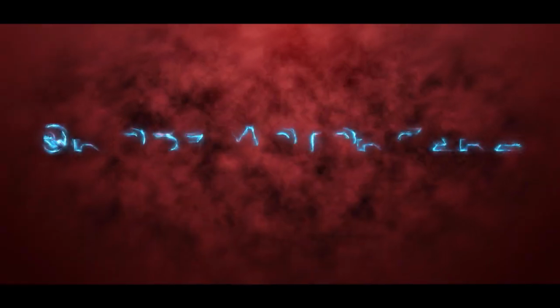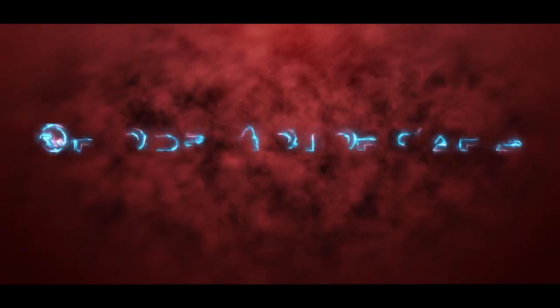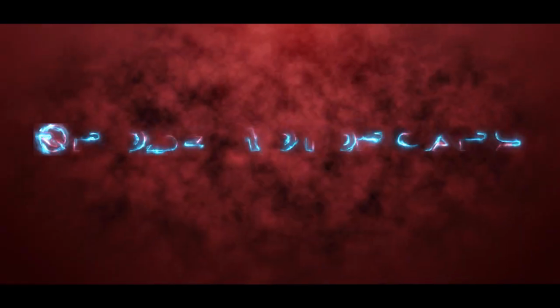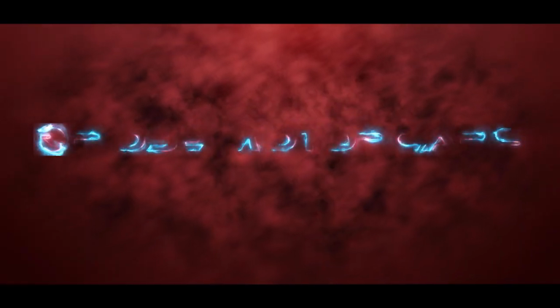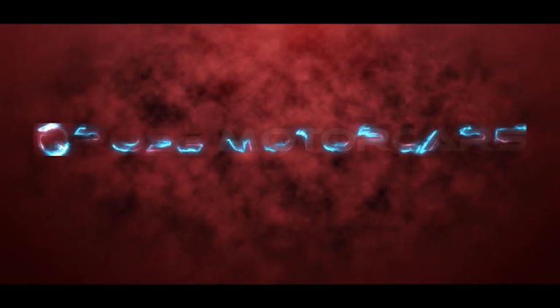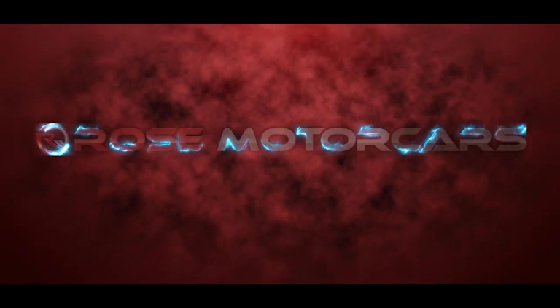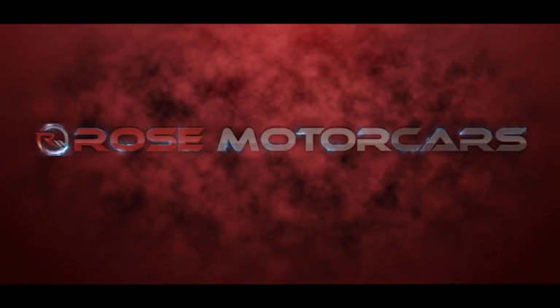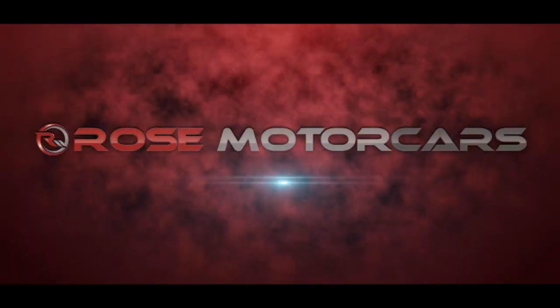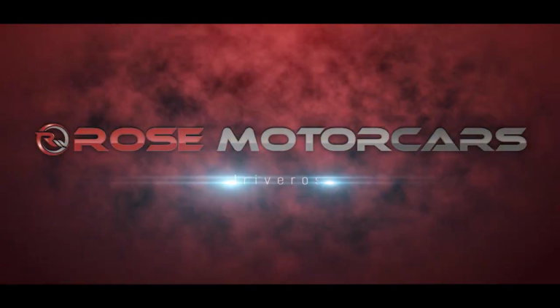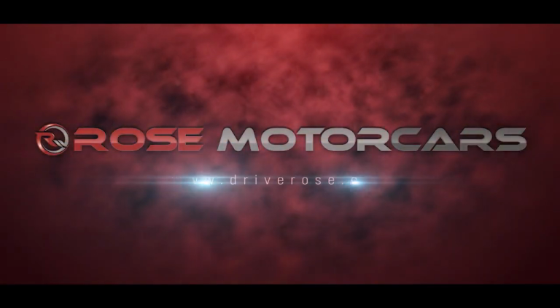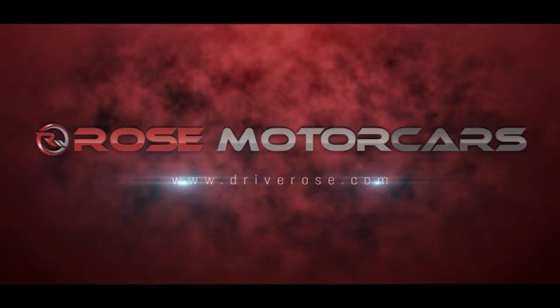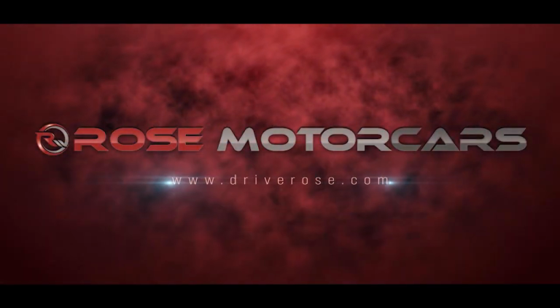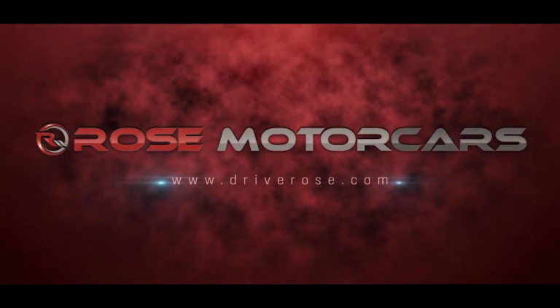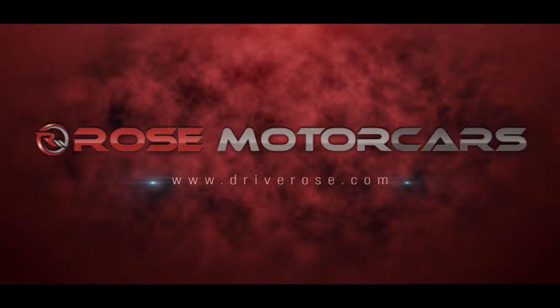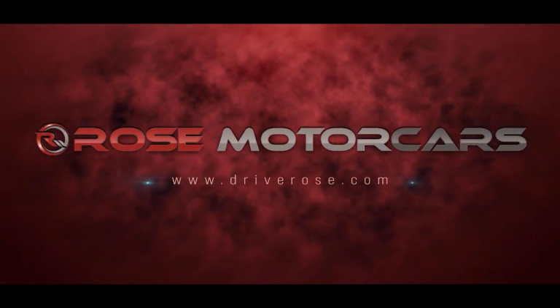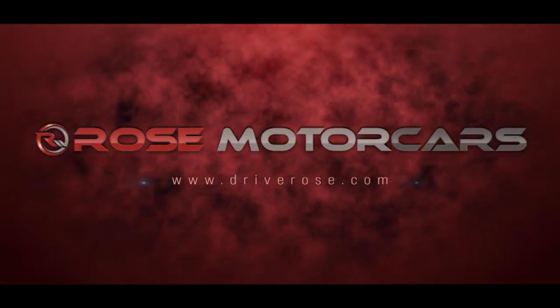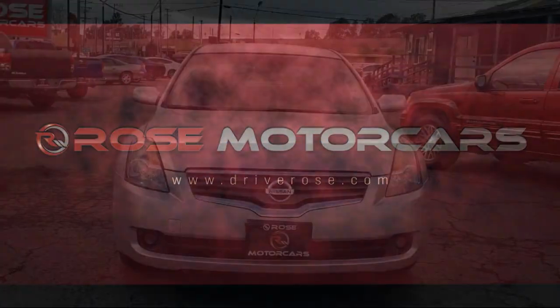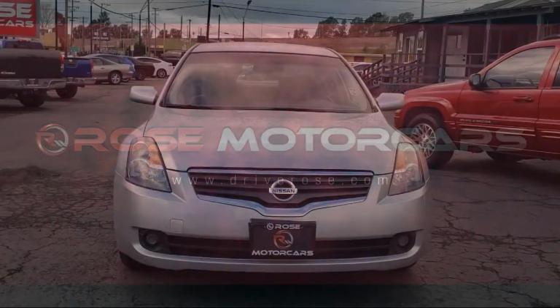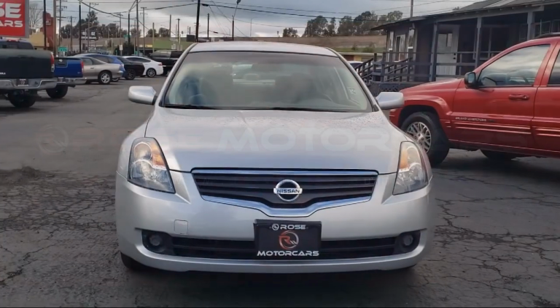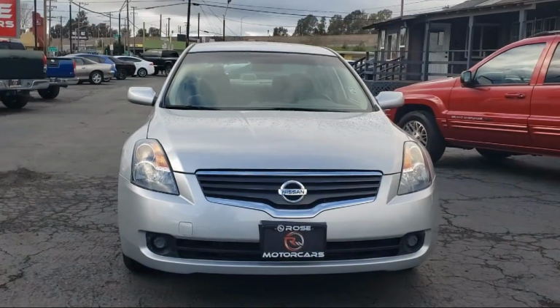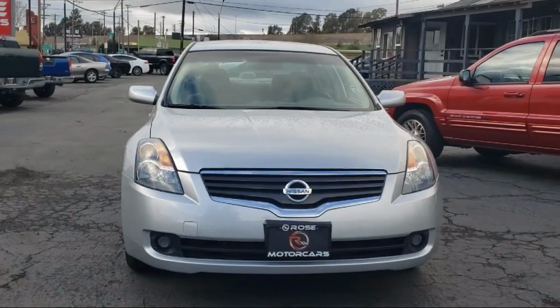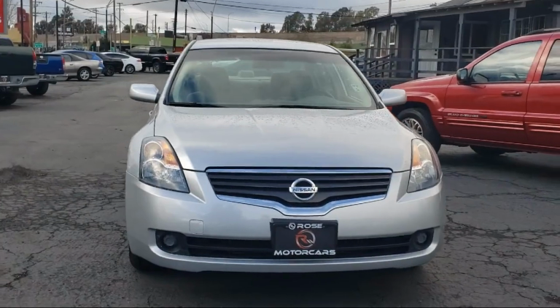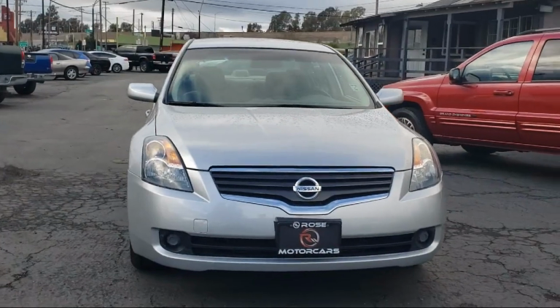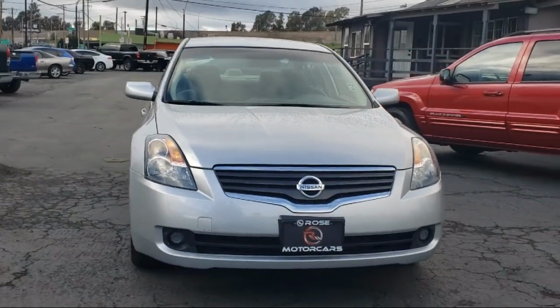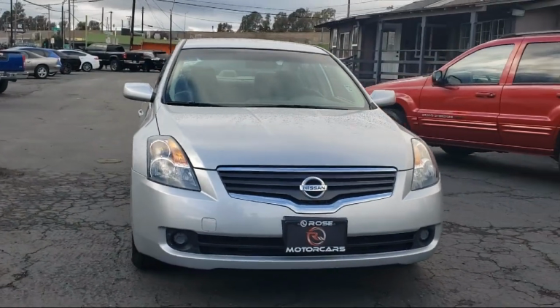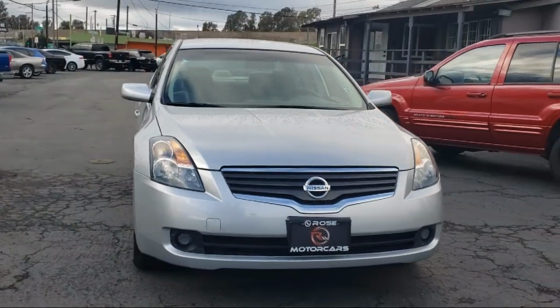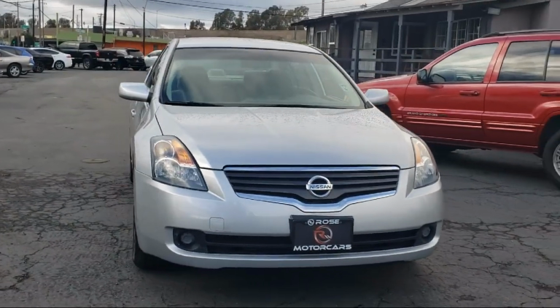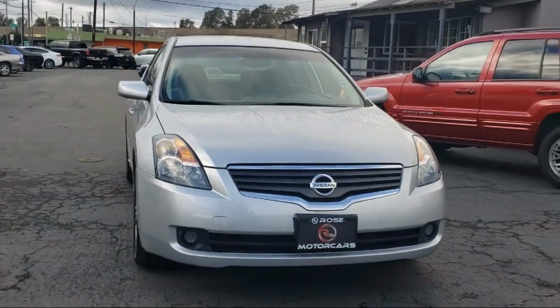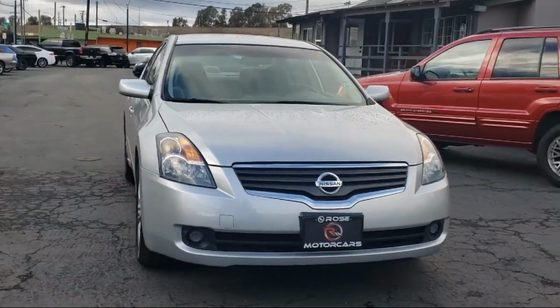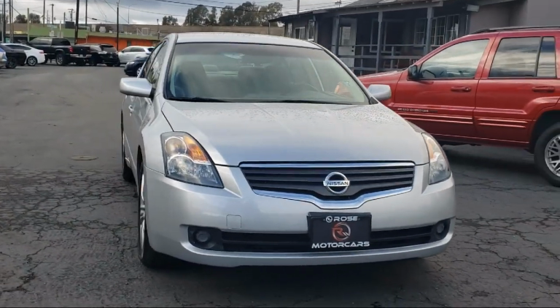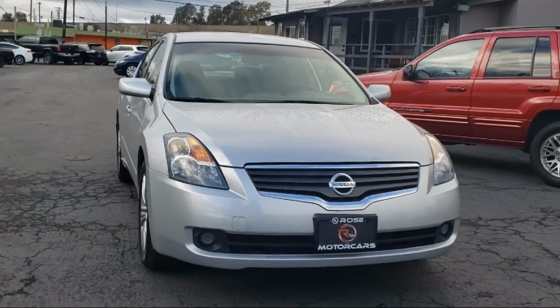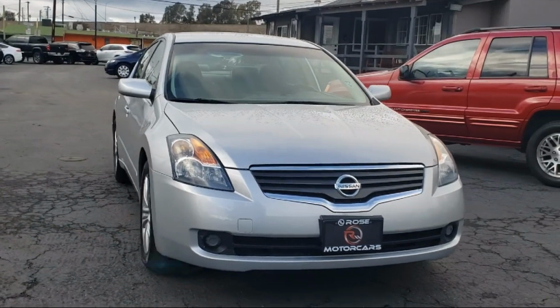Welcome to Rose Motor Cars, and here's a look at another one of our great vehicles for sale.